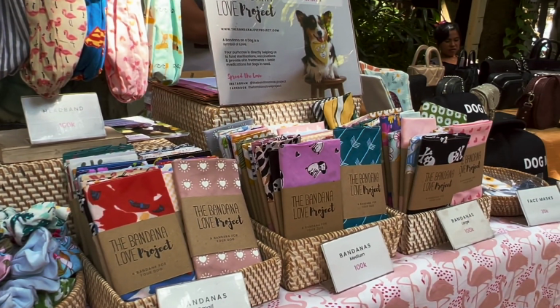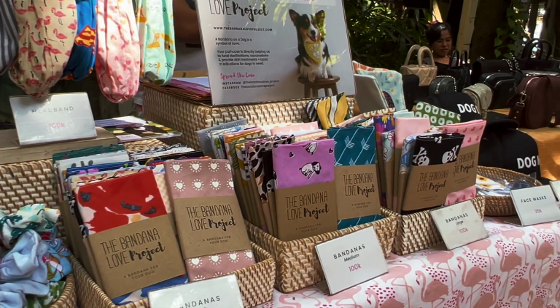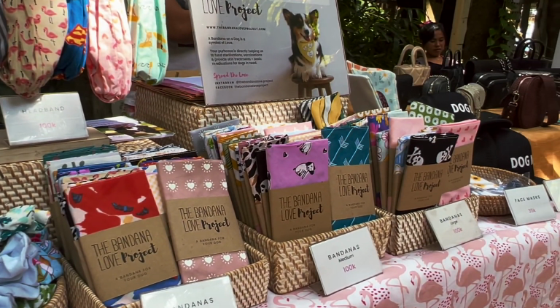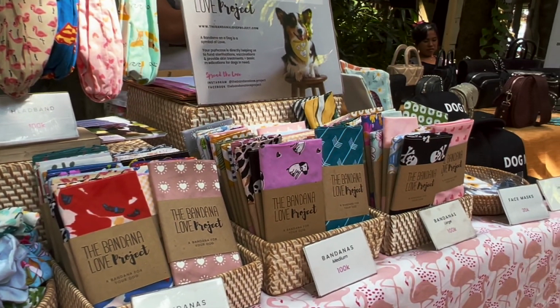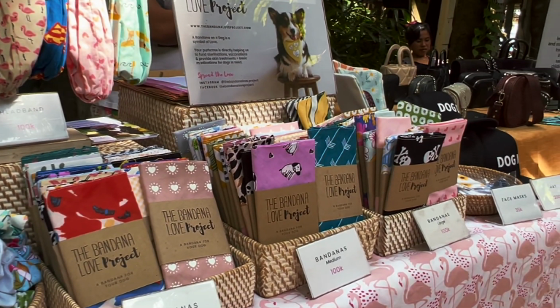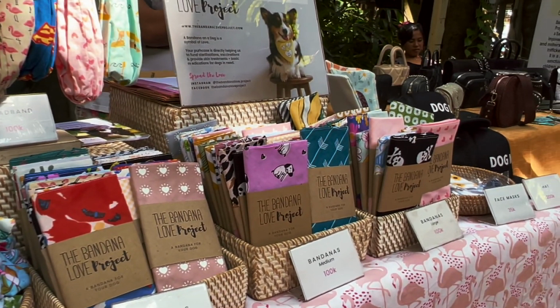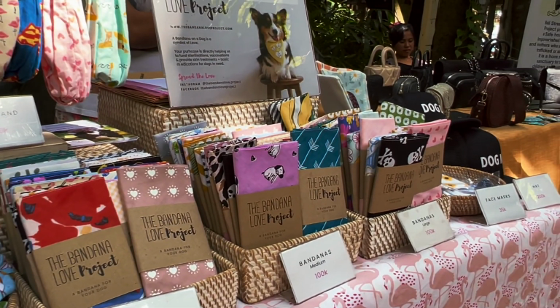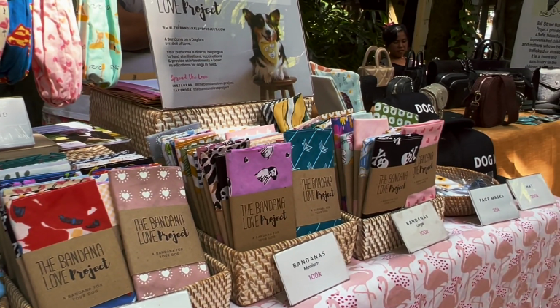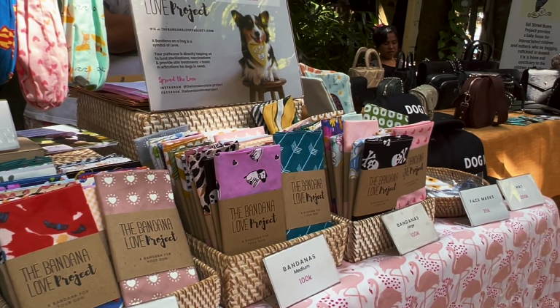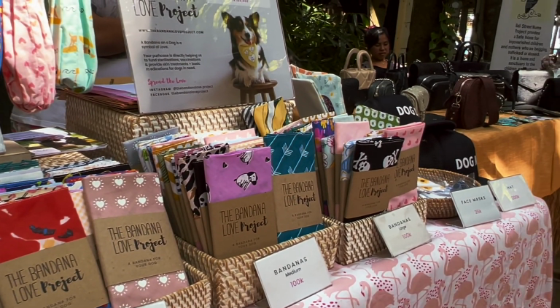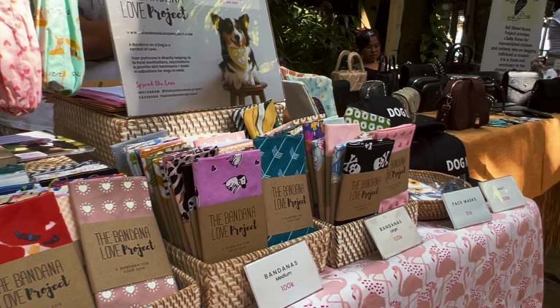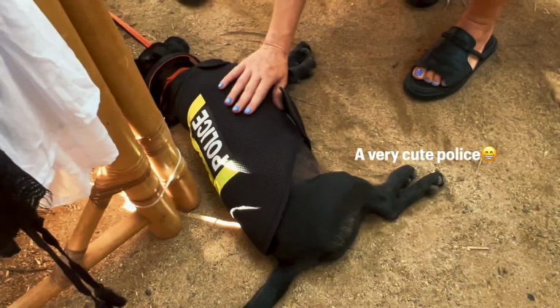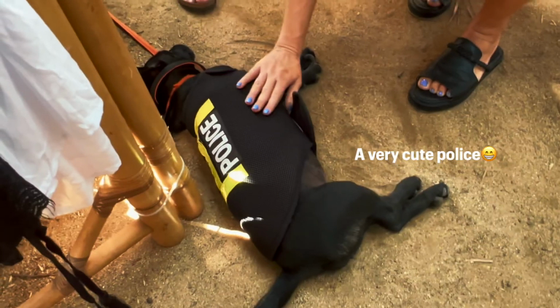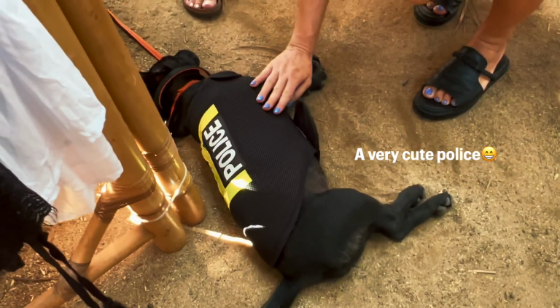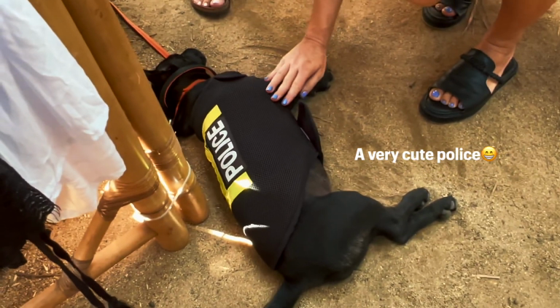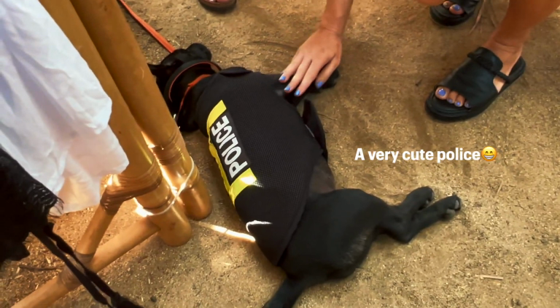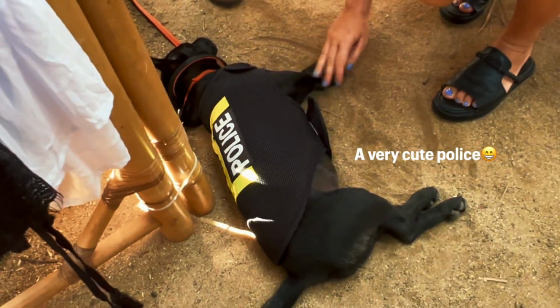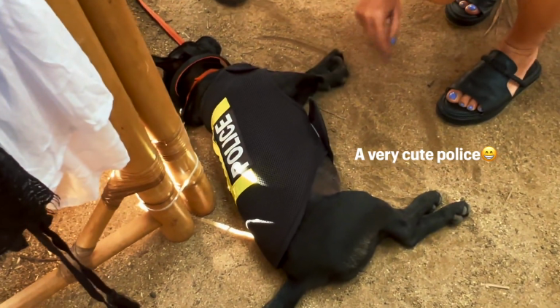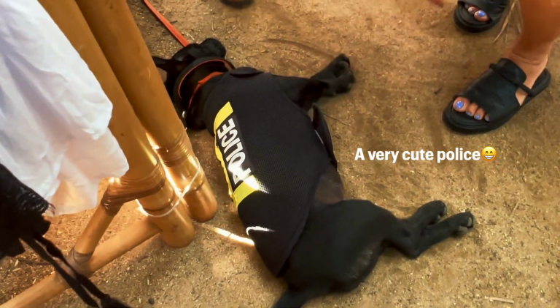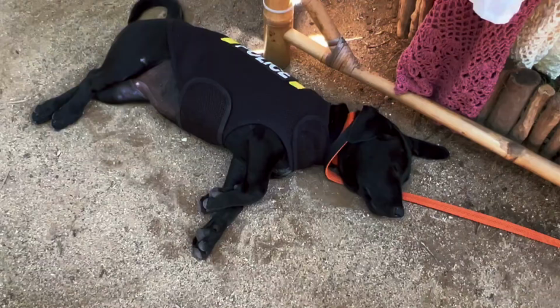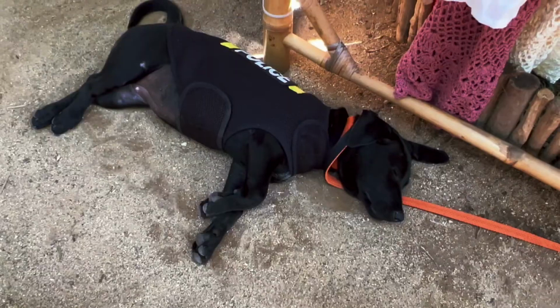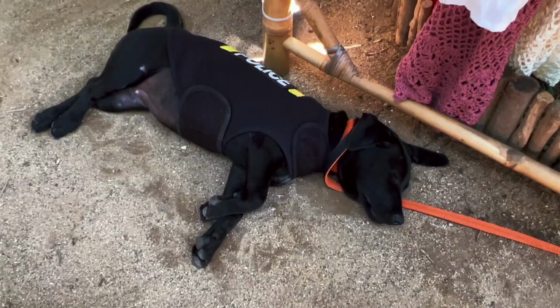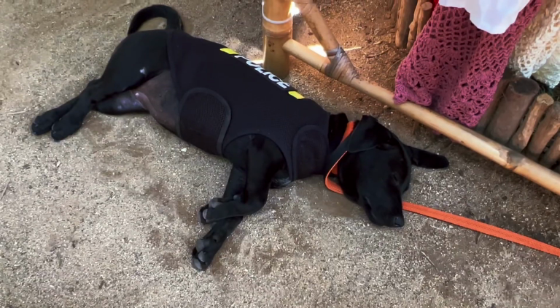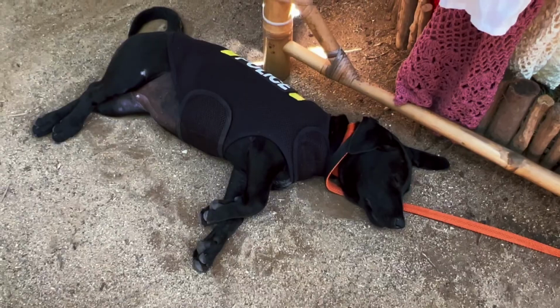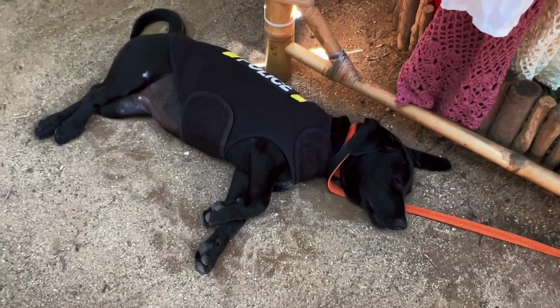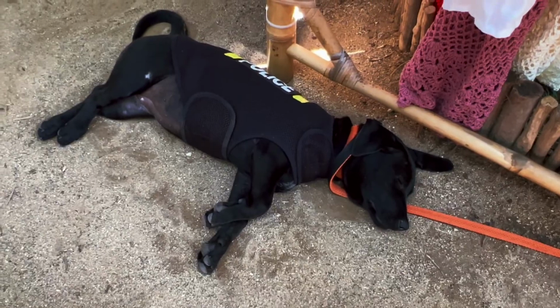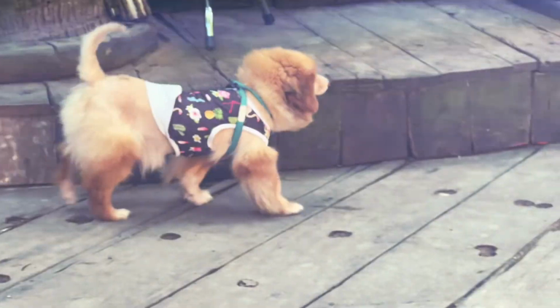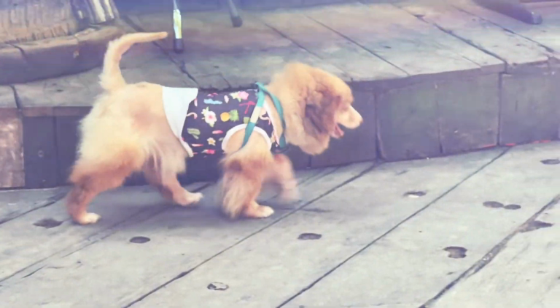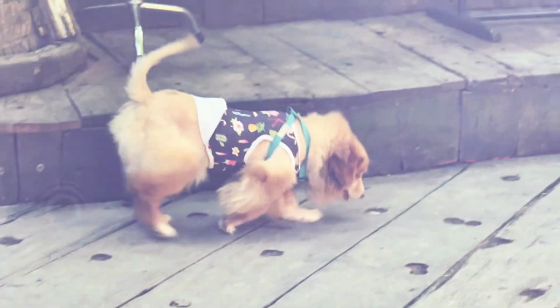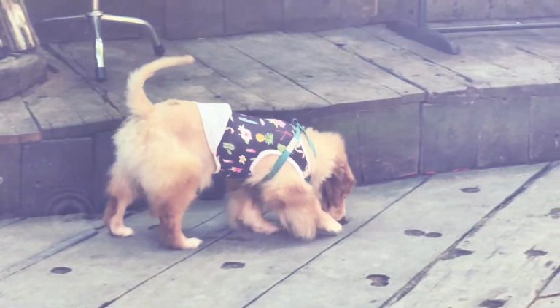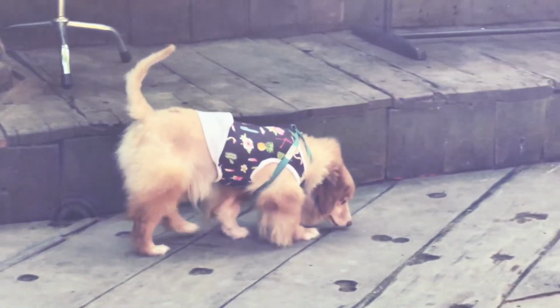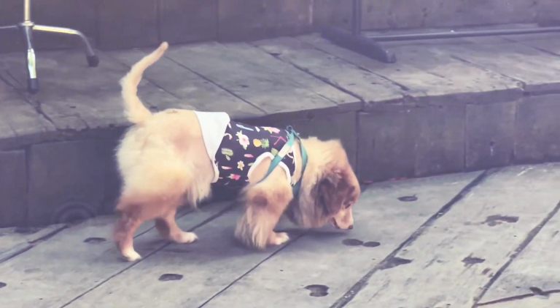The best thing about the Sunday market is that it's pet friendly. You can bring your furry babies here.